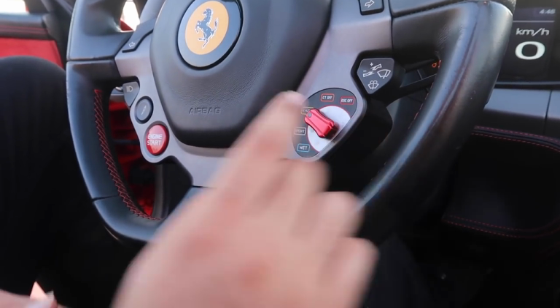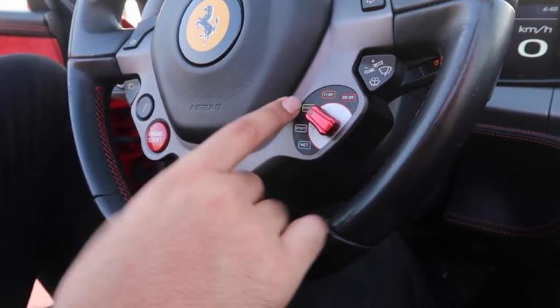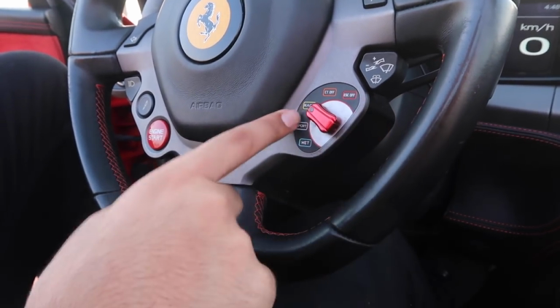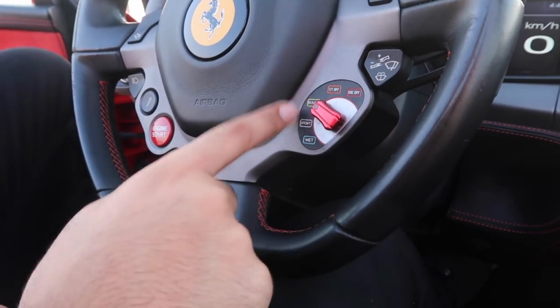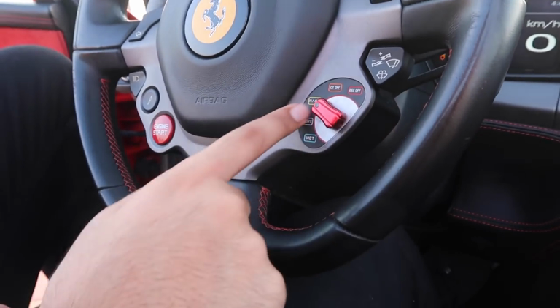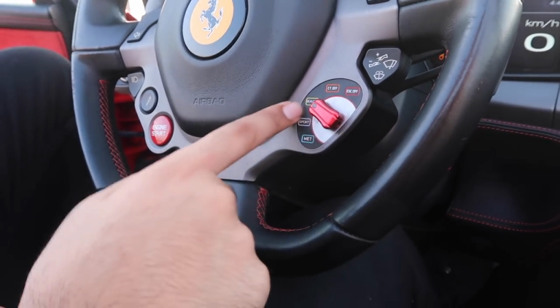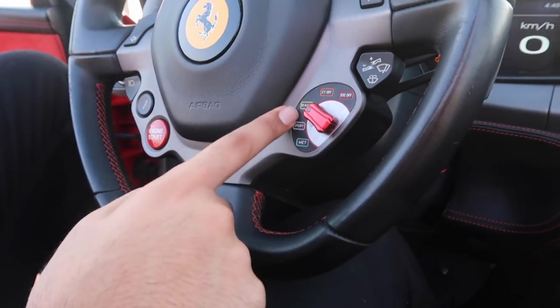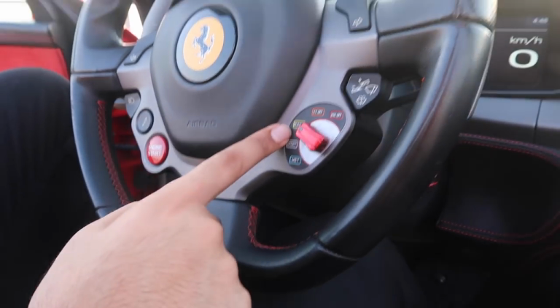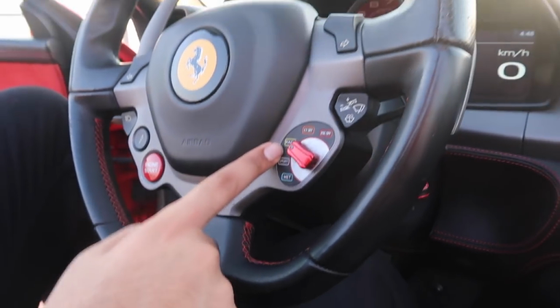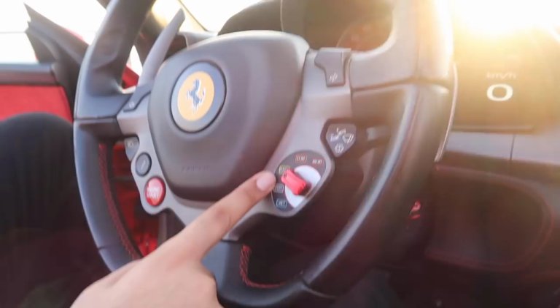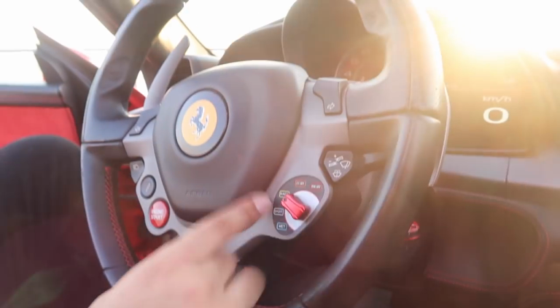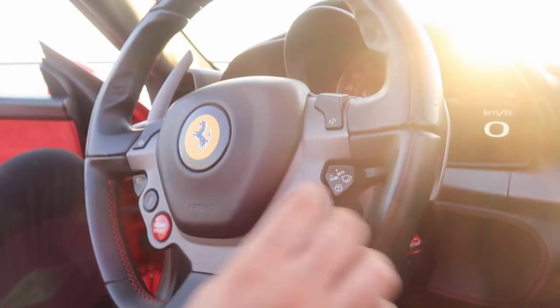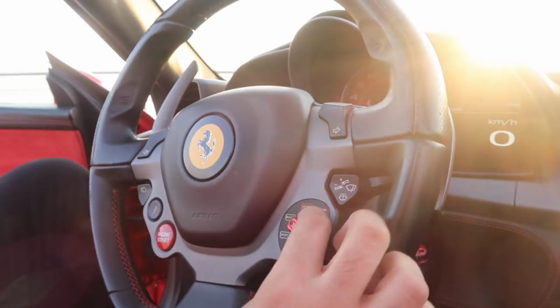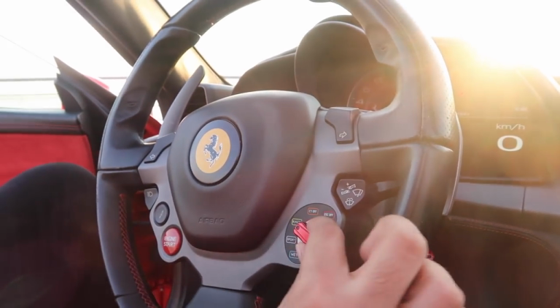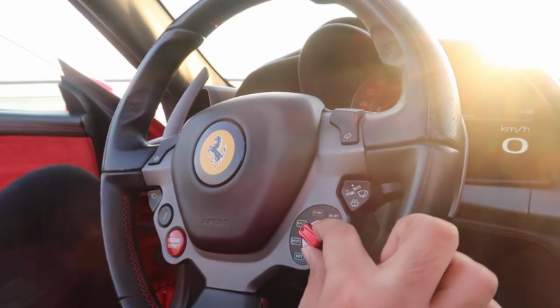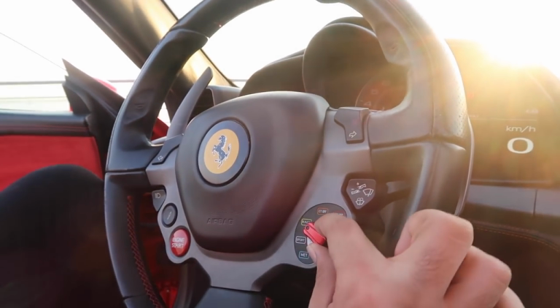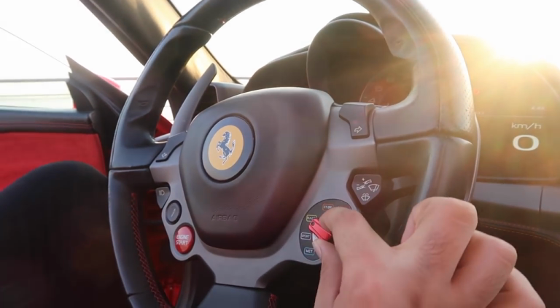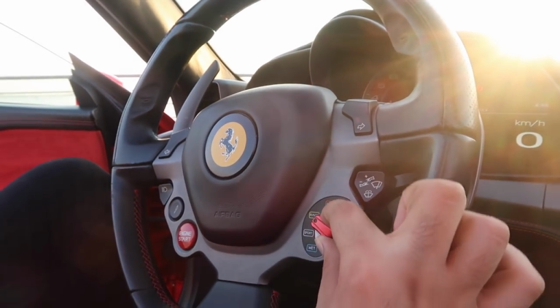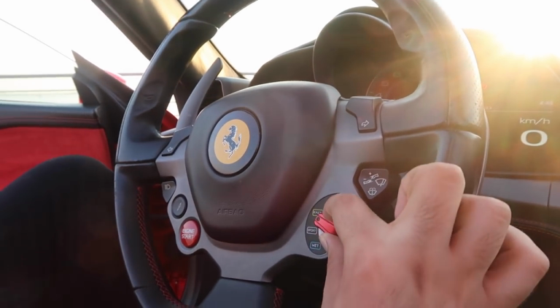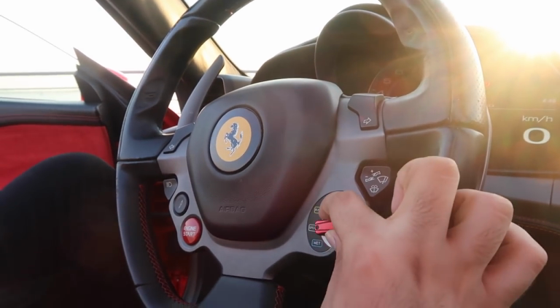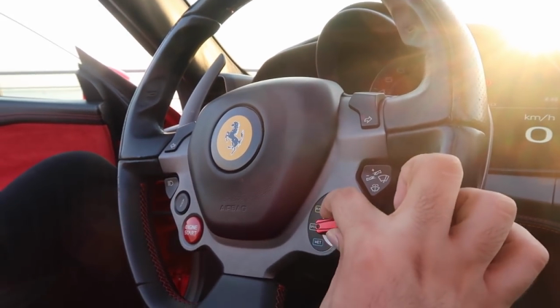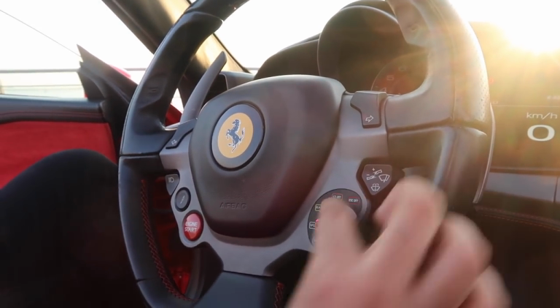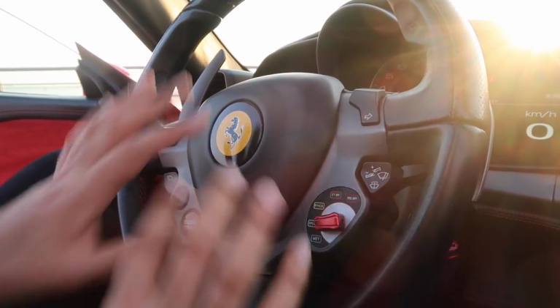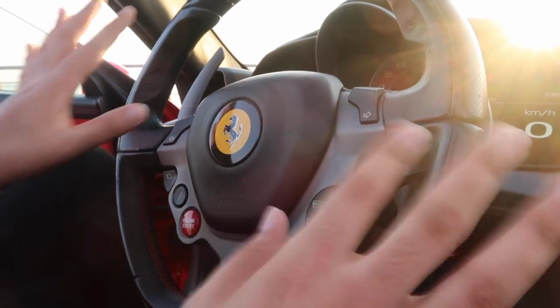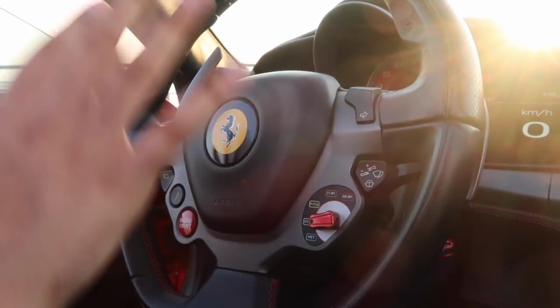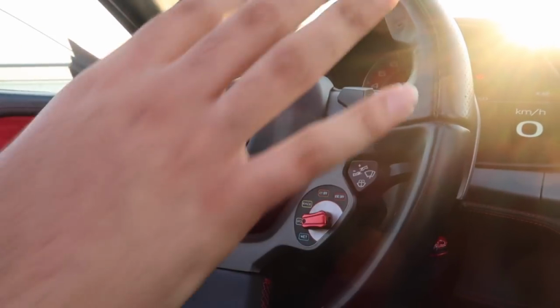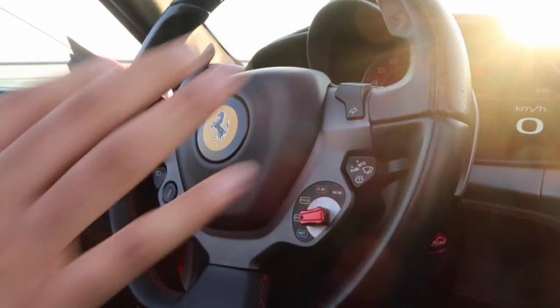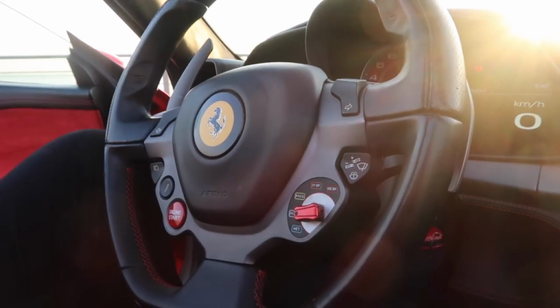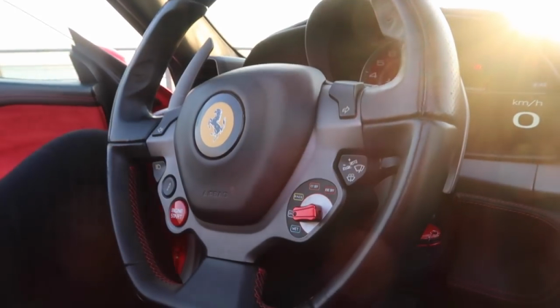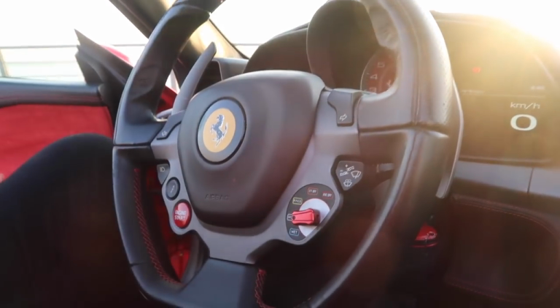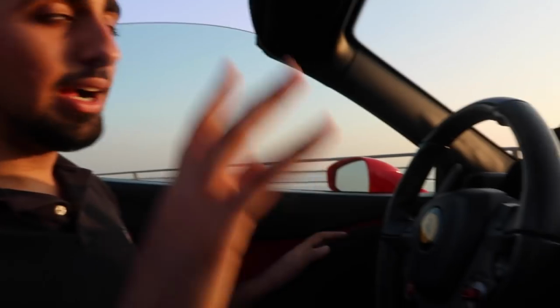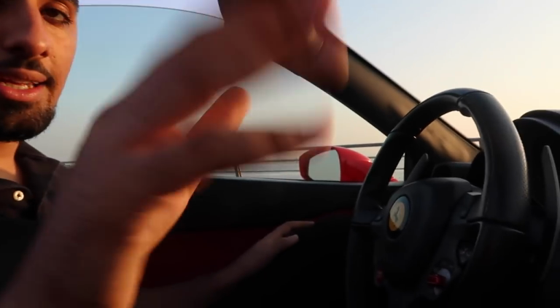Just casual Ferrari stuff. This puts it into race mode - that's like how you go super fast guys. But let's put it back, just in case for now - we don't want to go all dangerous.